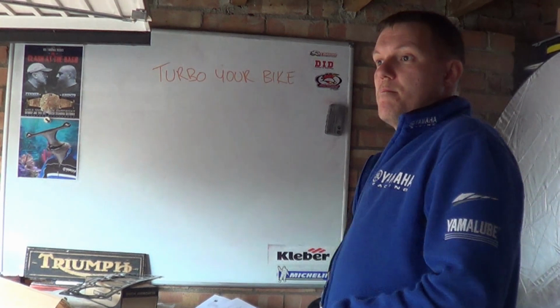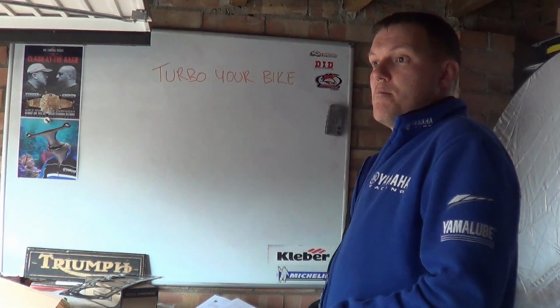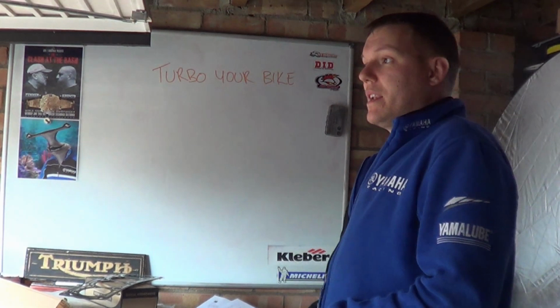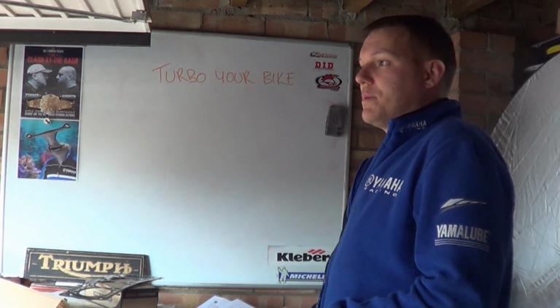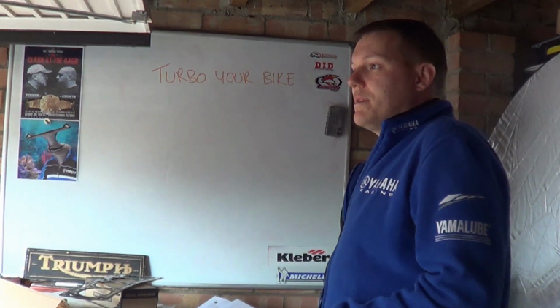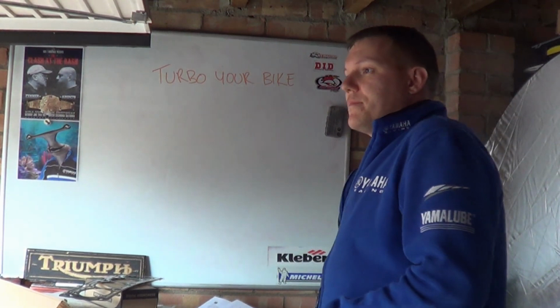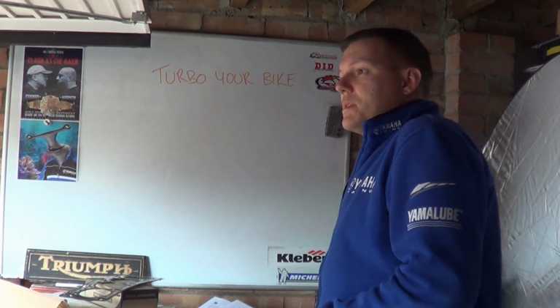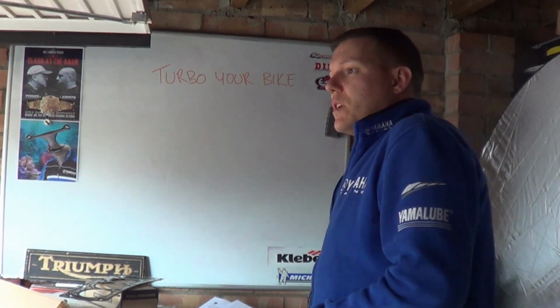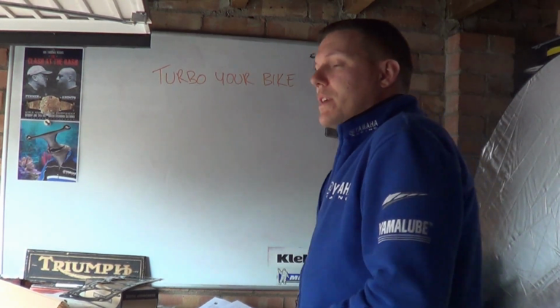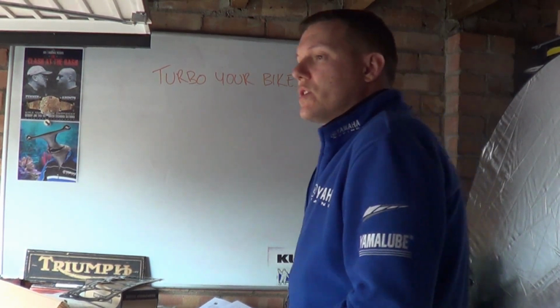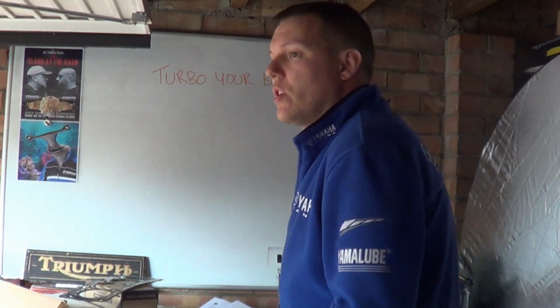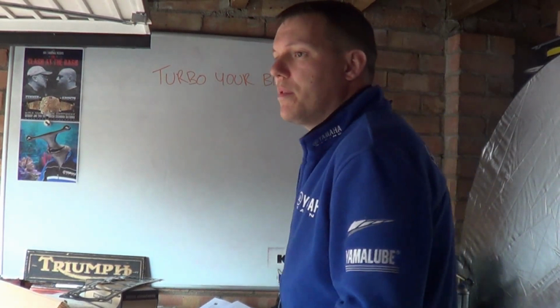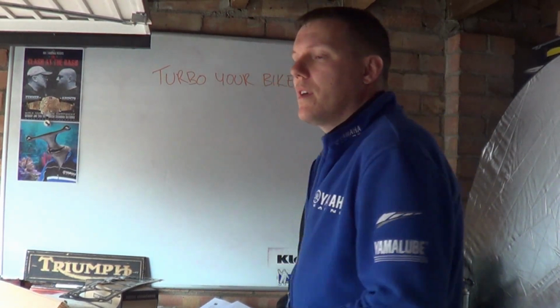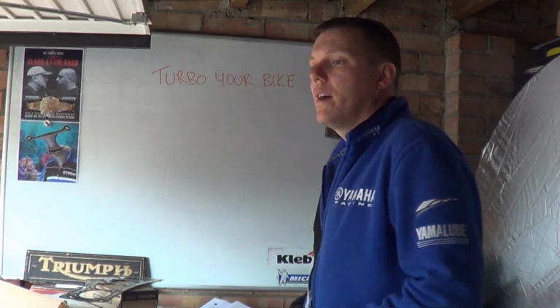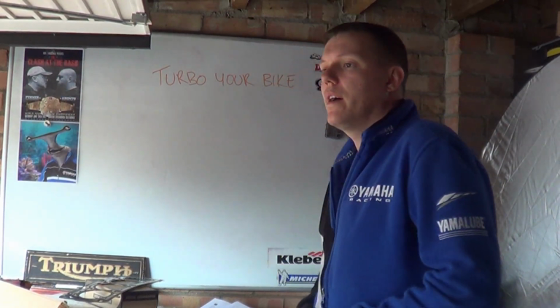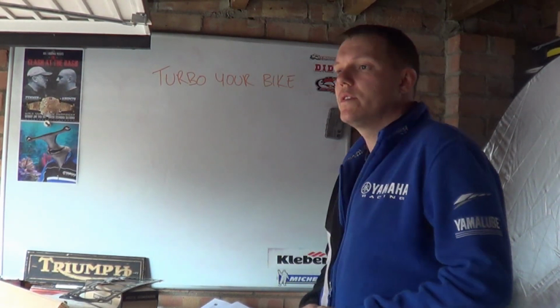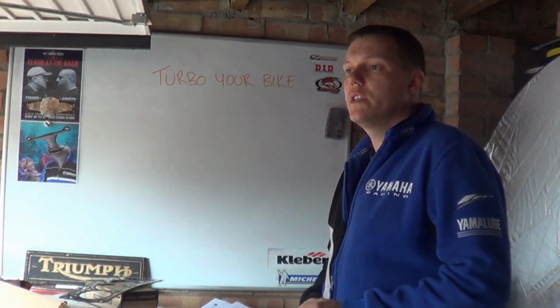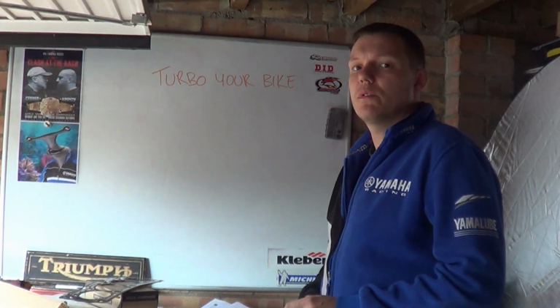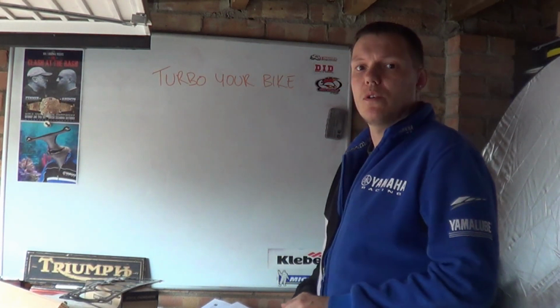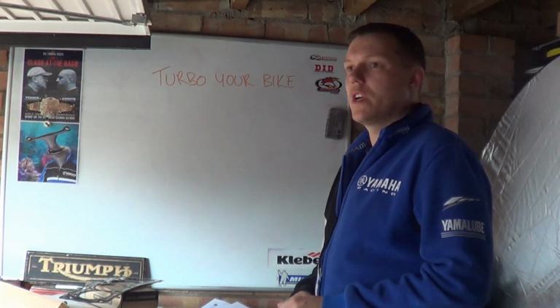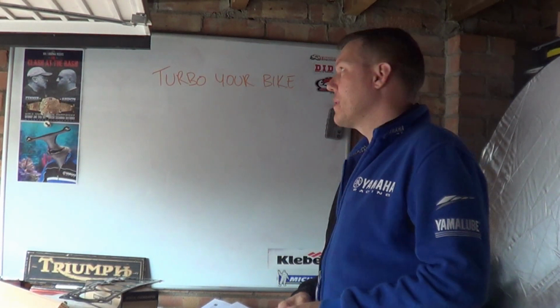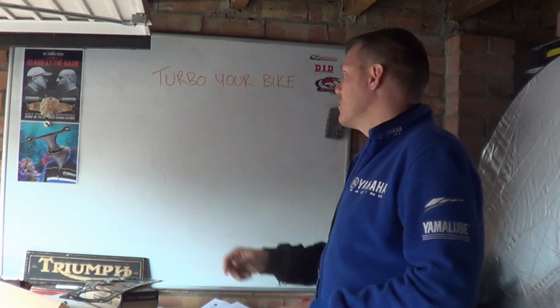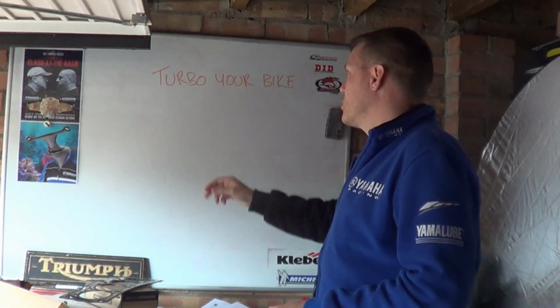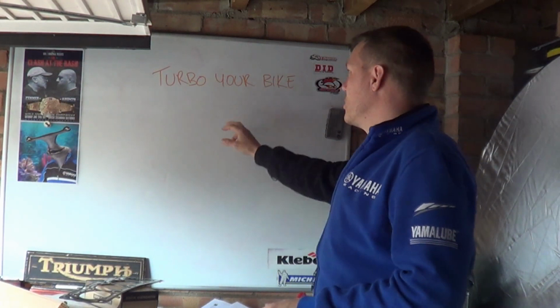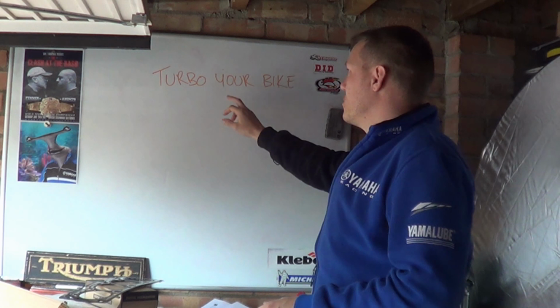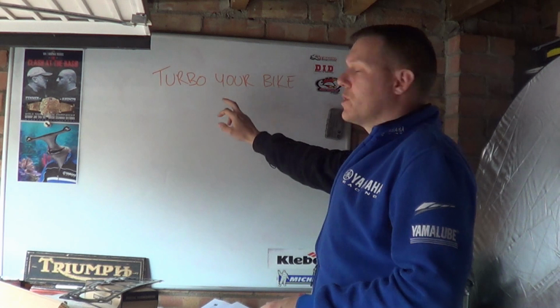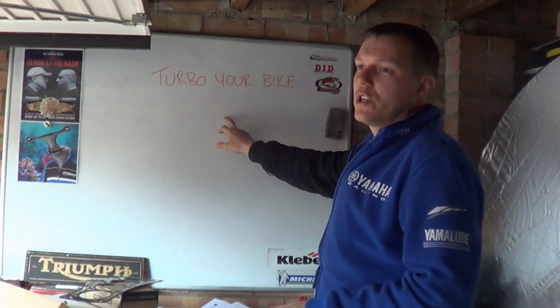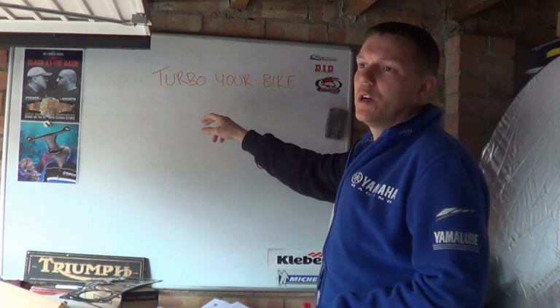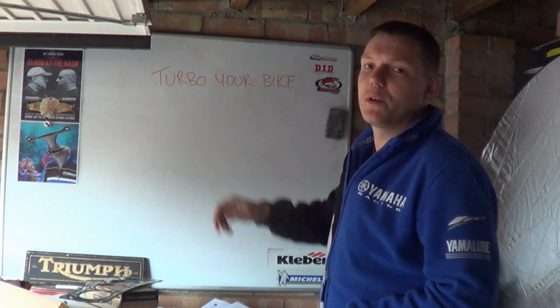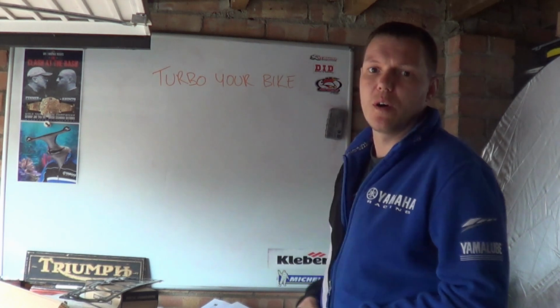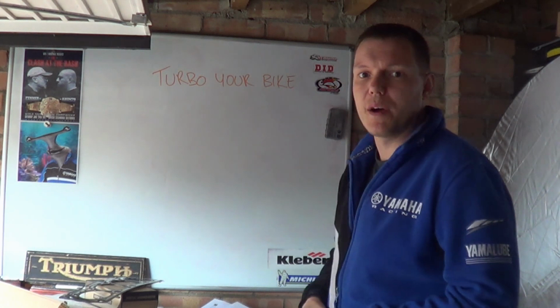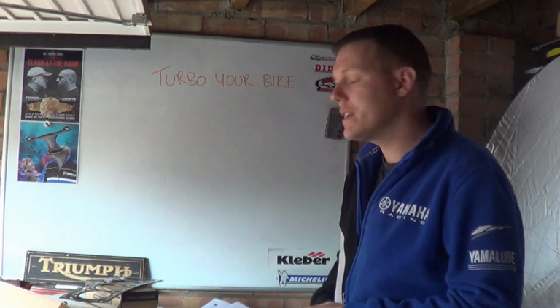My name's Matt, welcome back to the shop, and today we're talking about: so you want to turbo your bike.